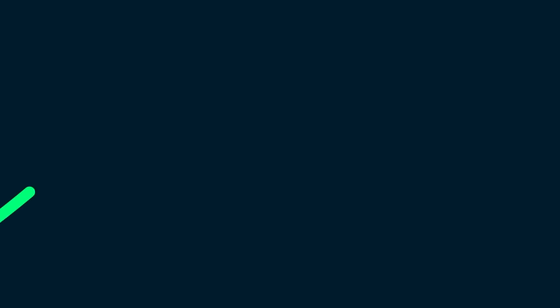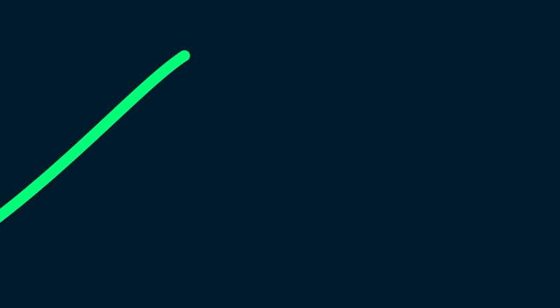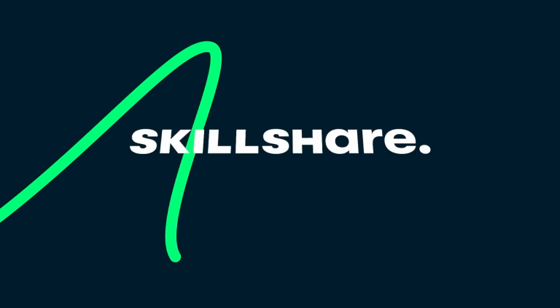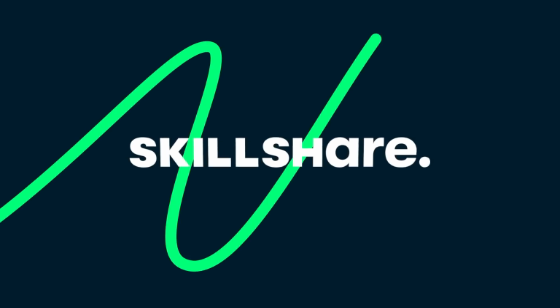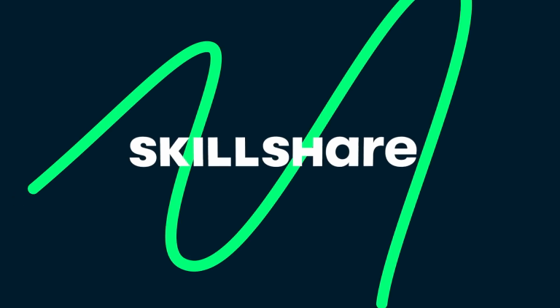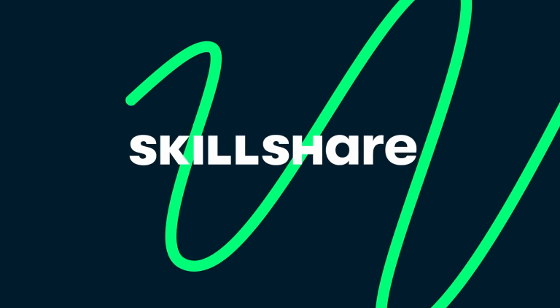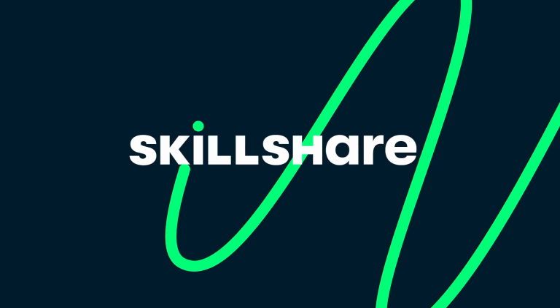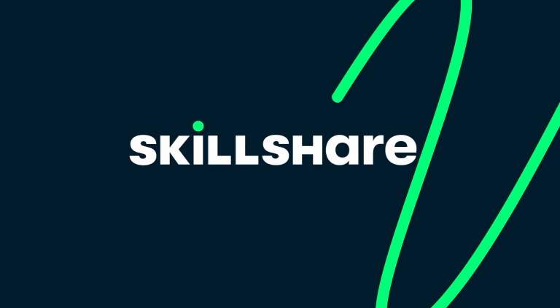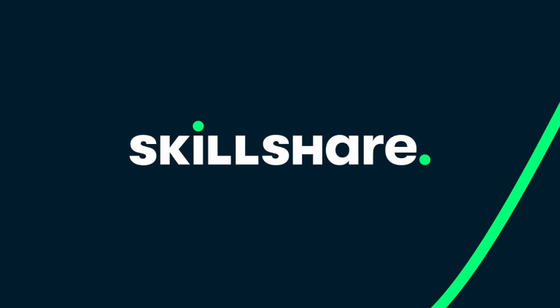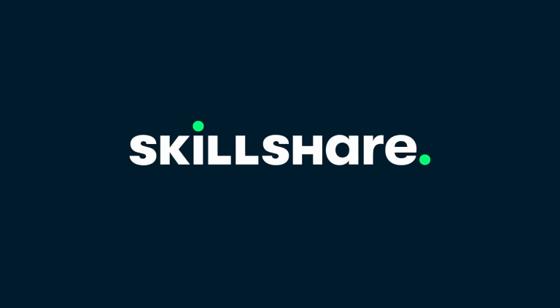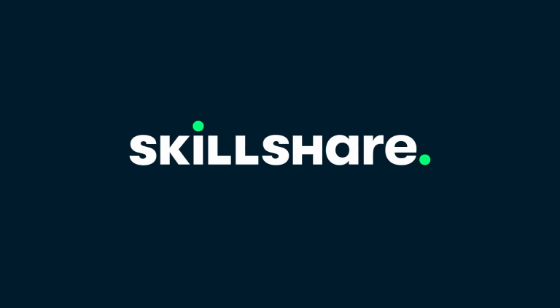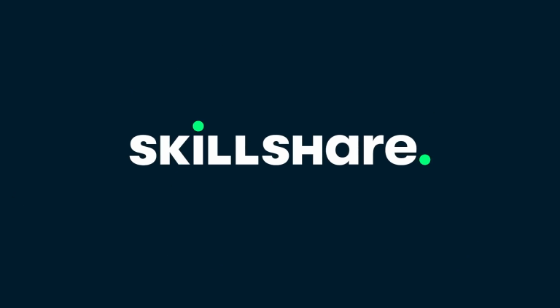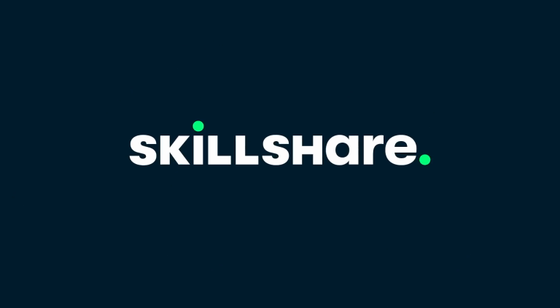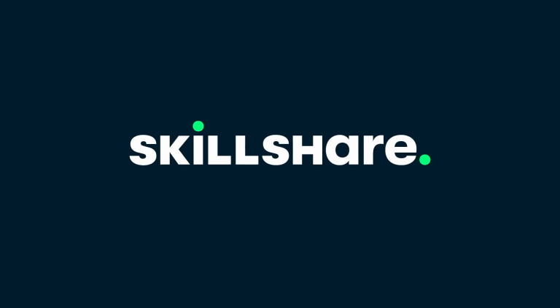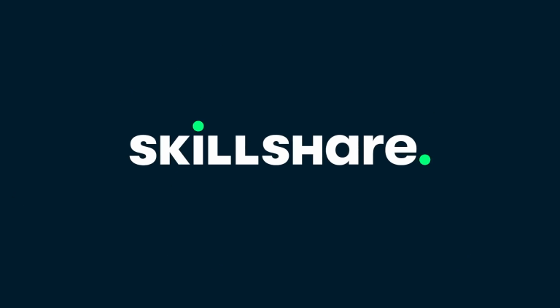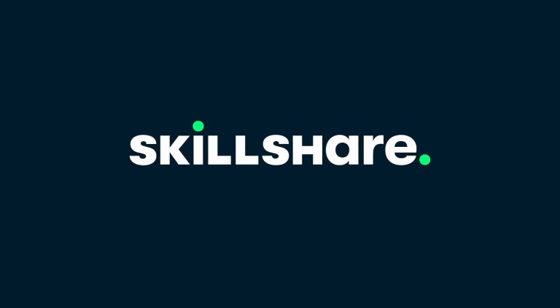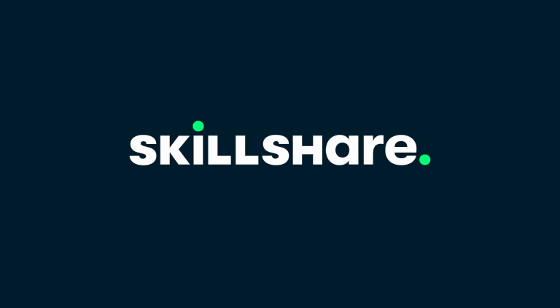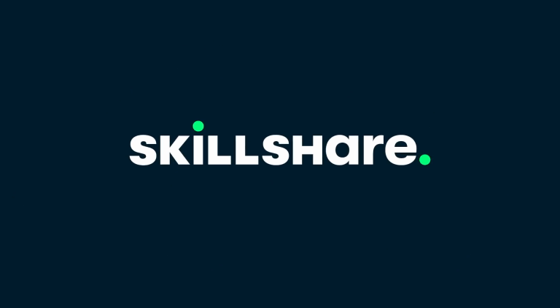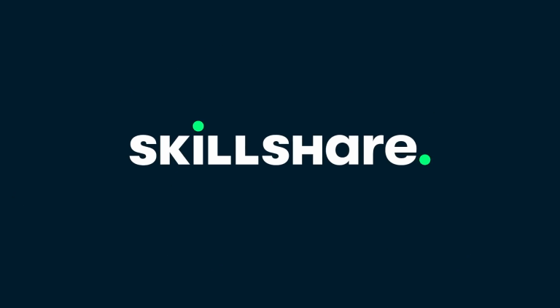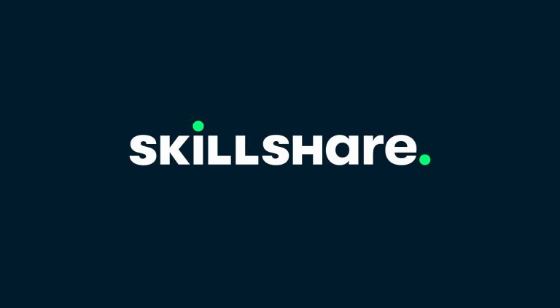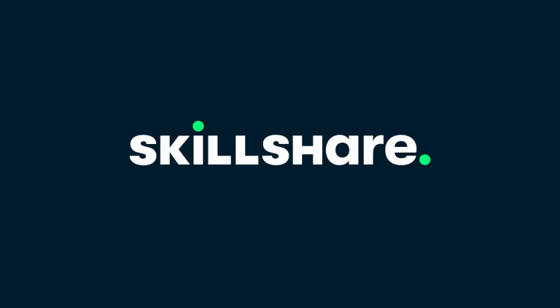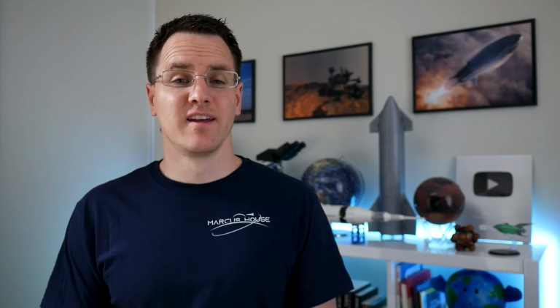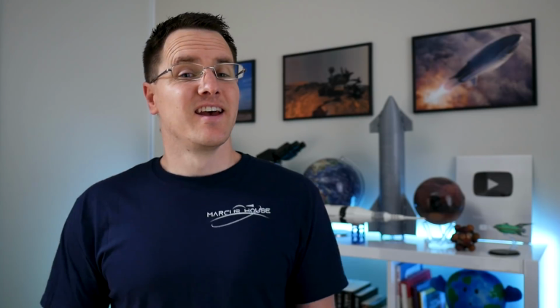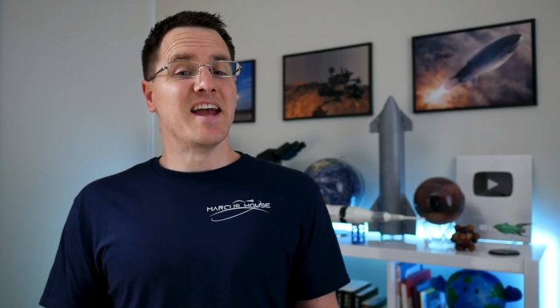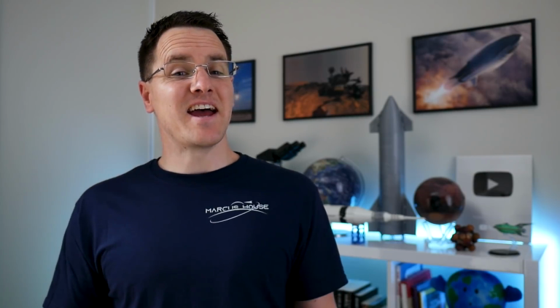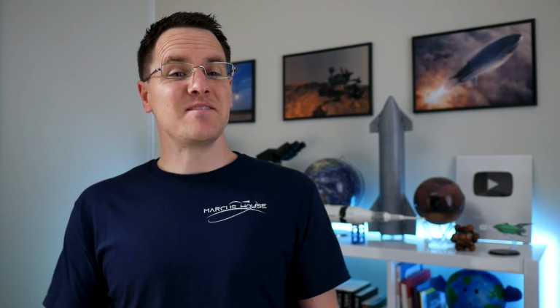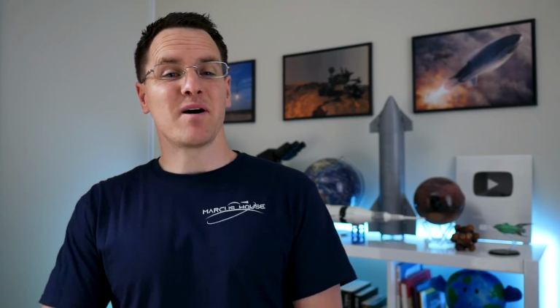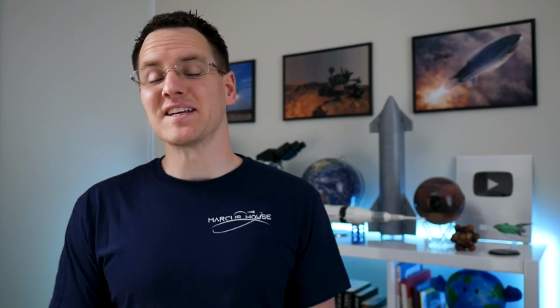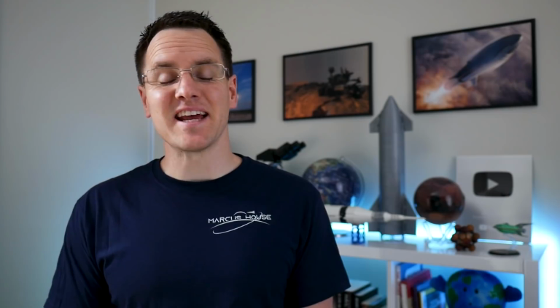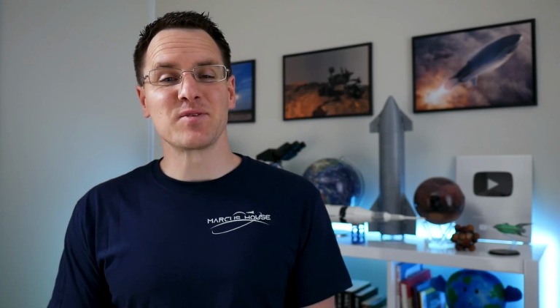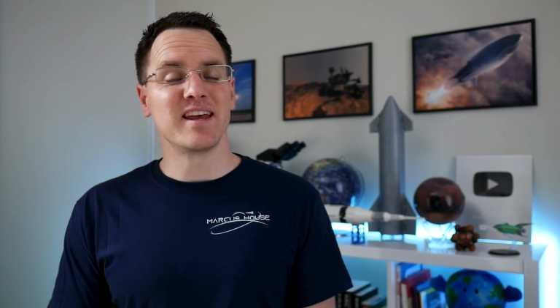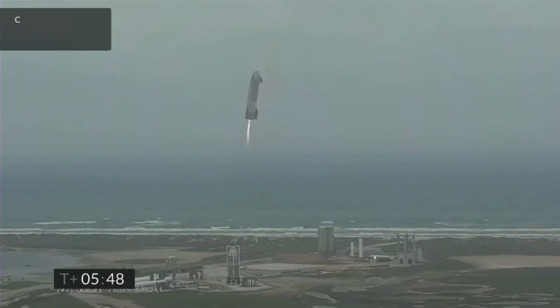This video is sponsored by Skillshare. Hey, Marcus House with you here.